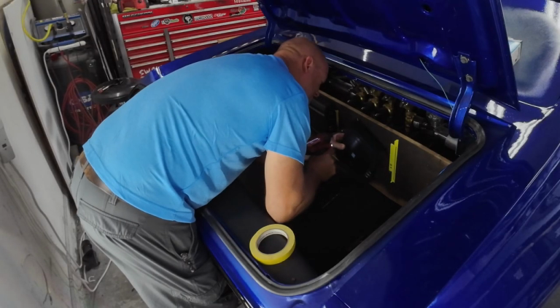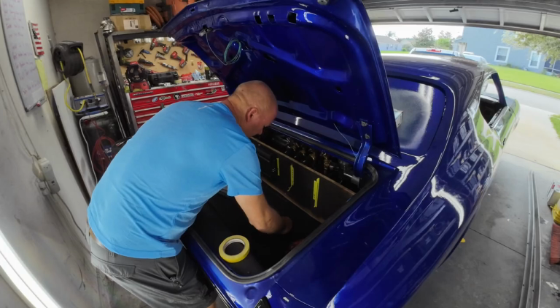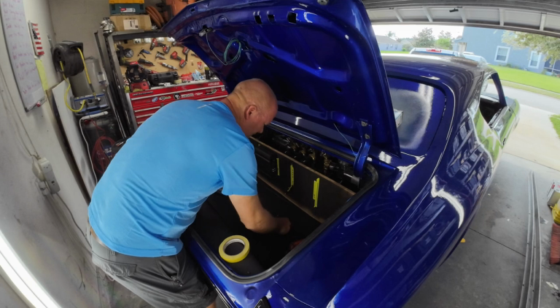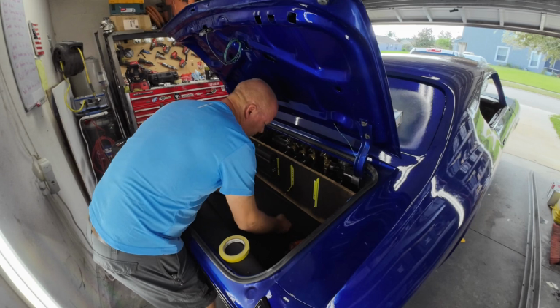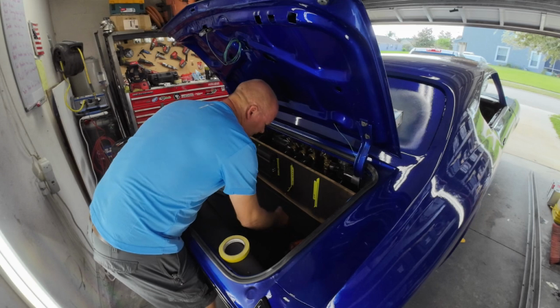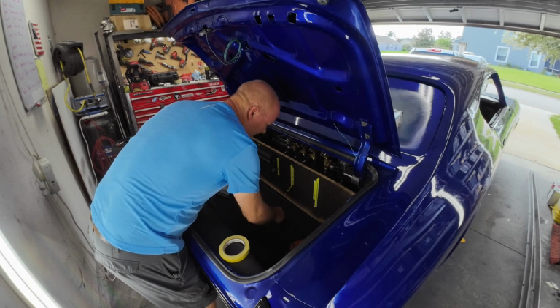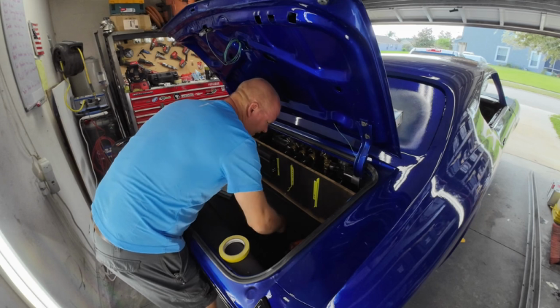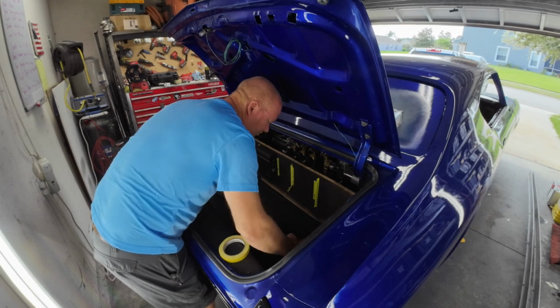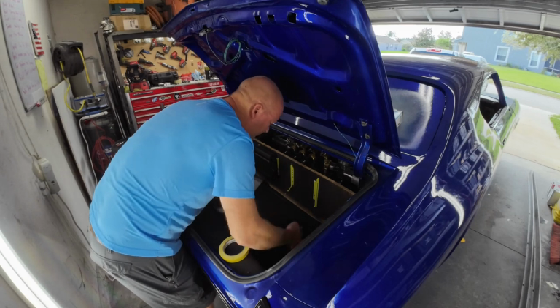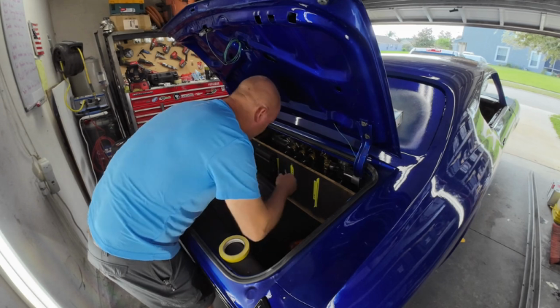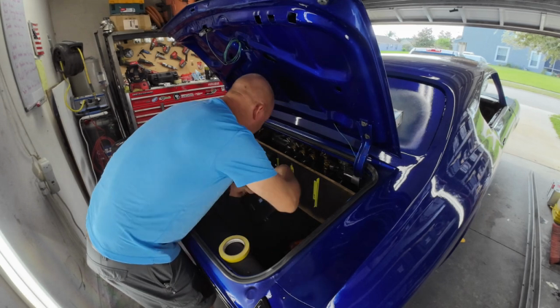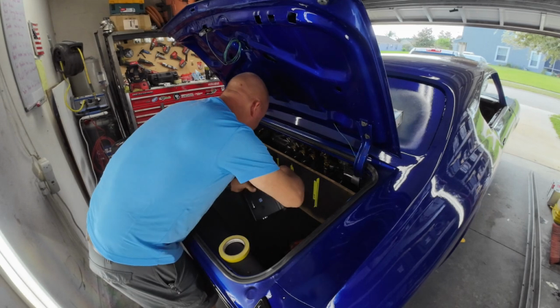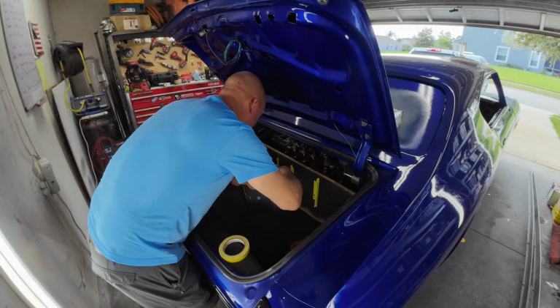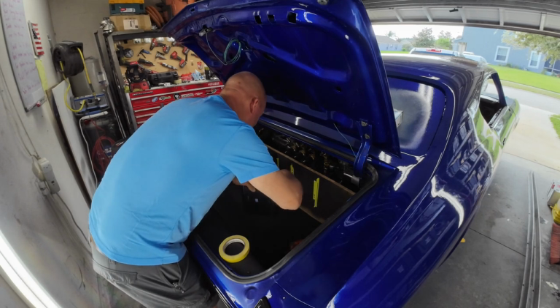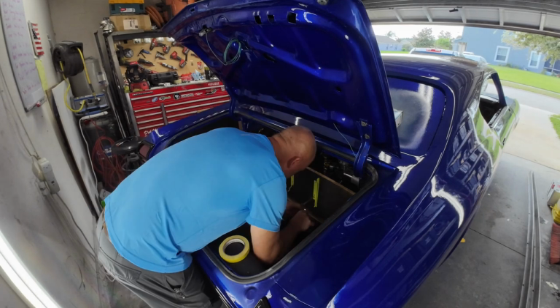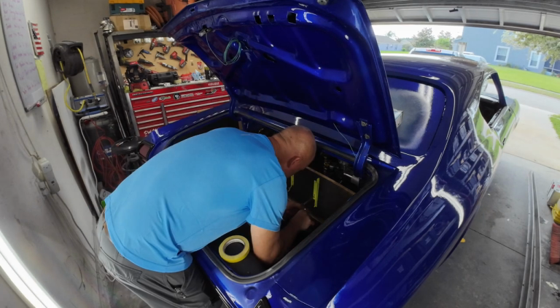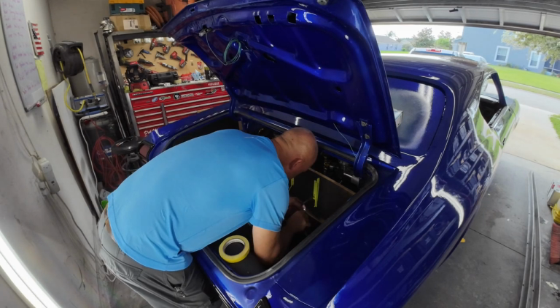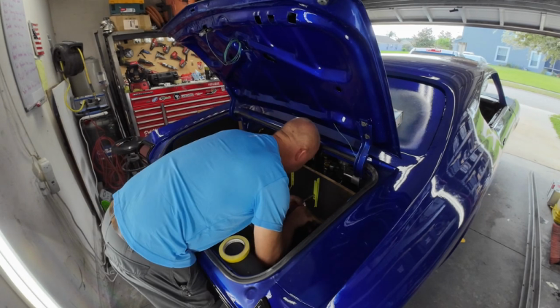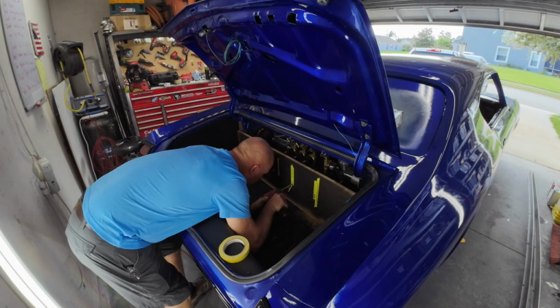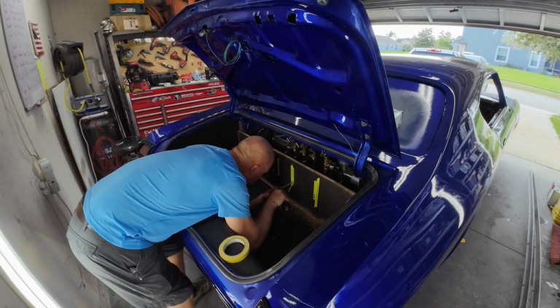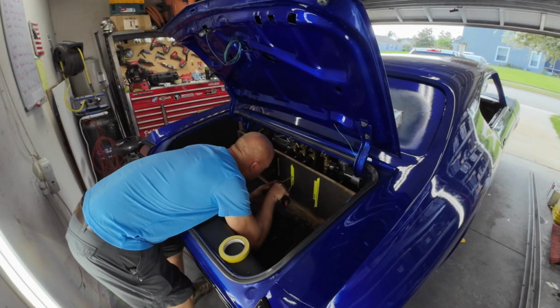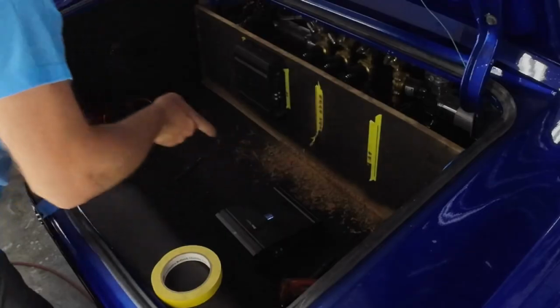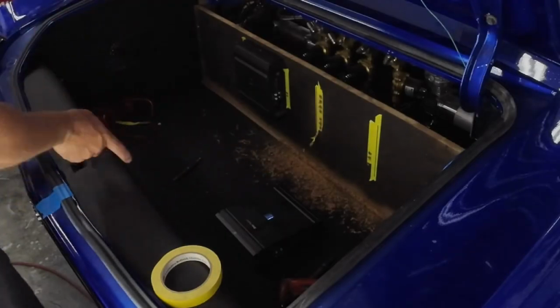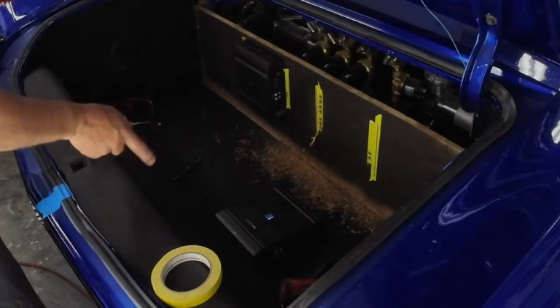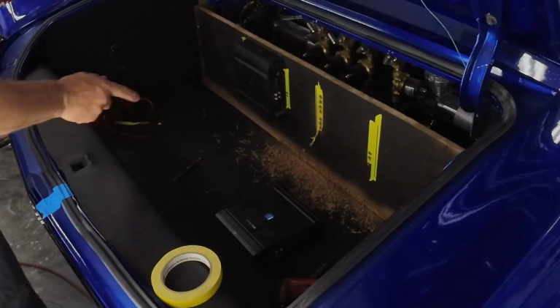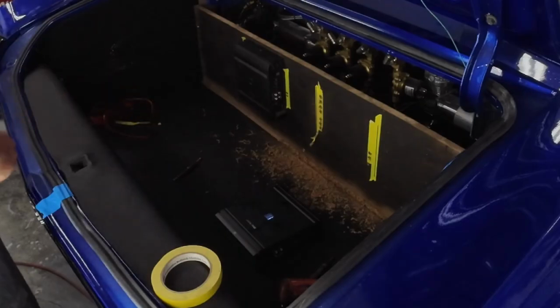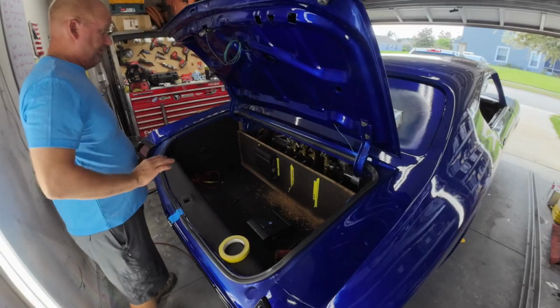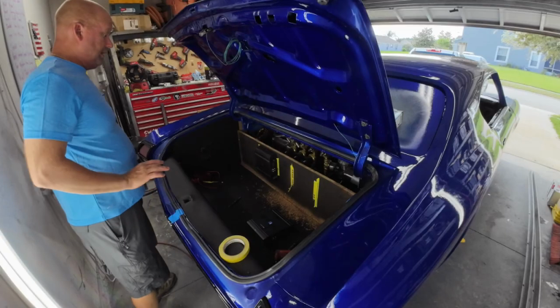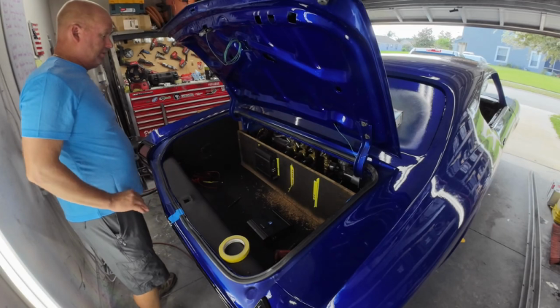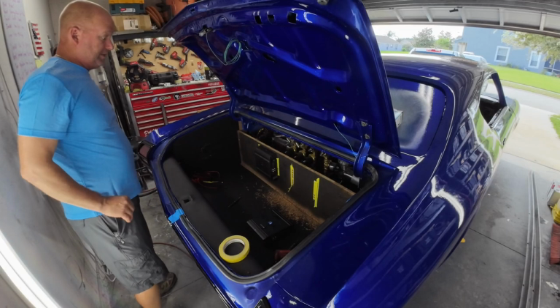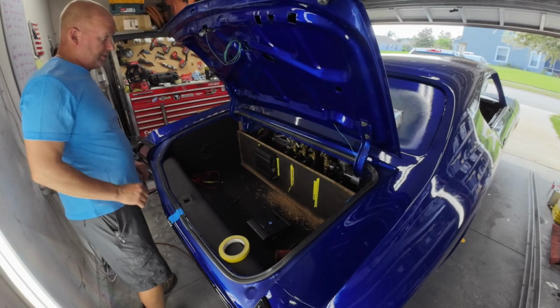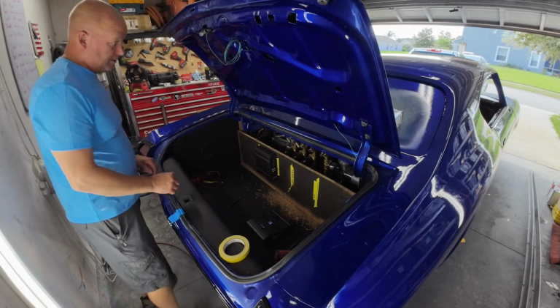We're going to make sure we take anything that can scrape this leather out. We're going to need to vacuum that out — we do not want to mess this up.